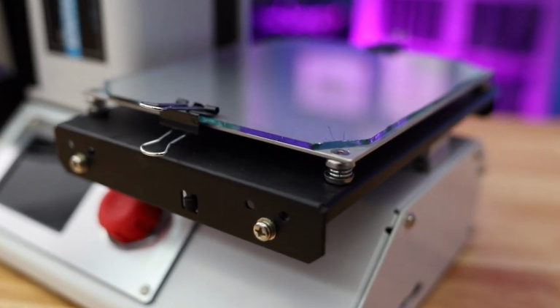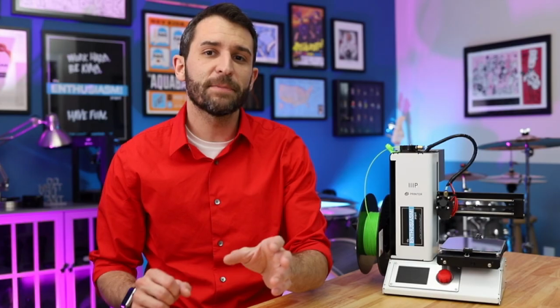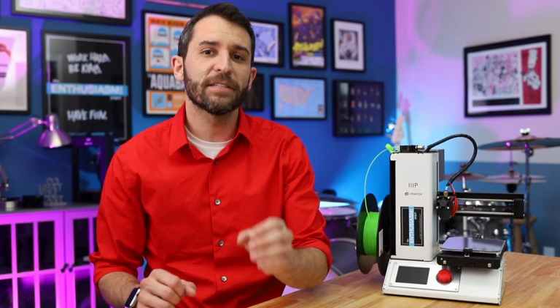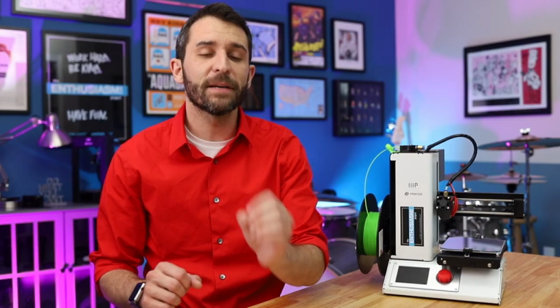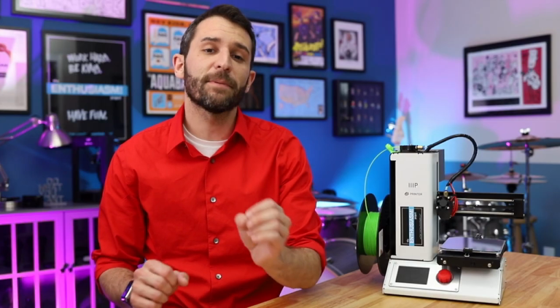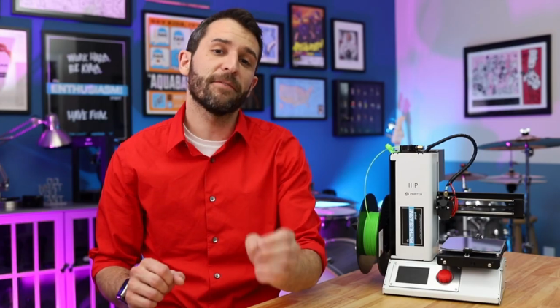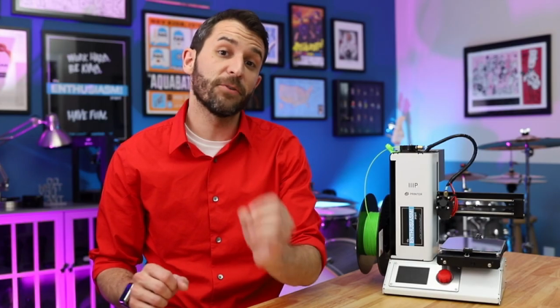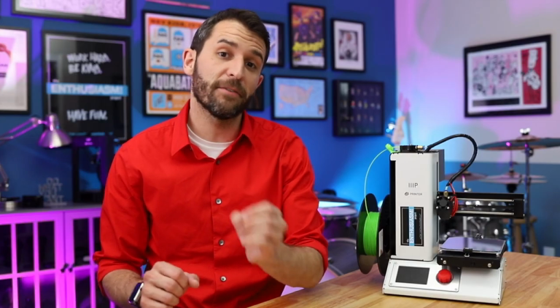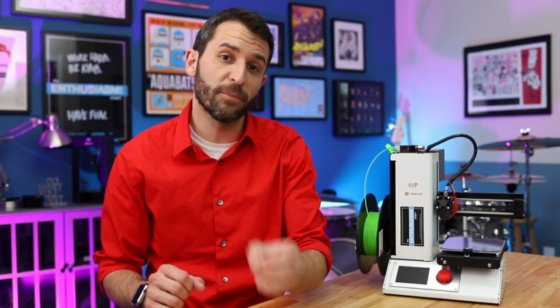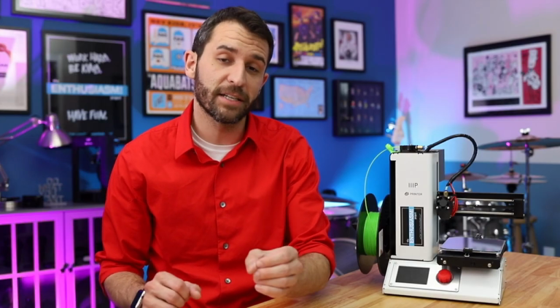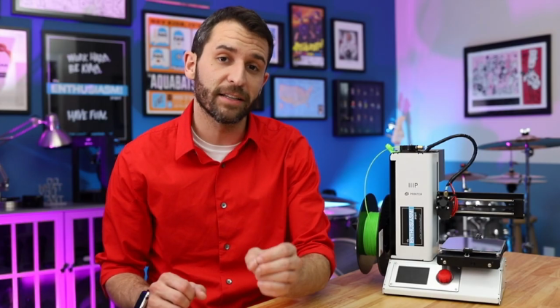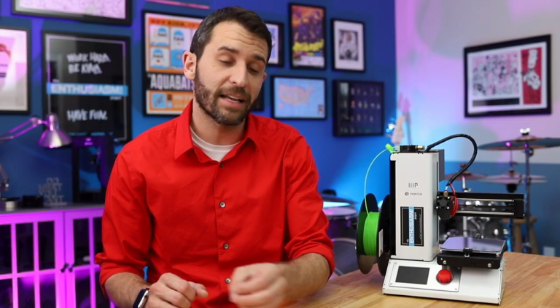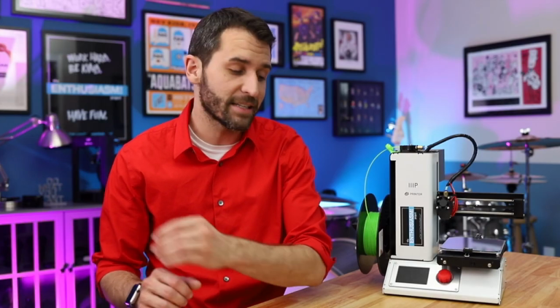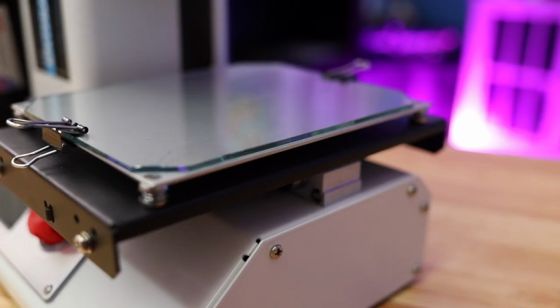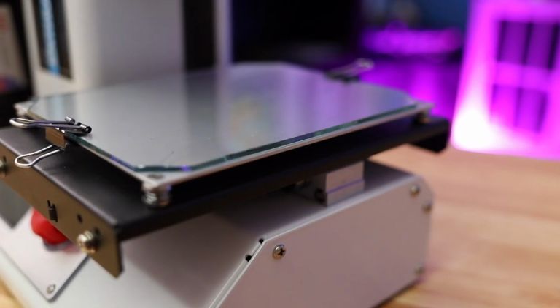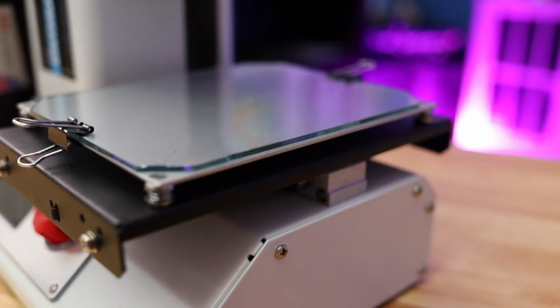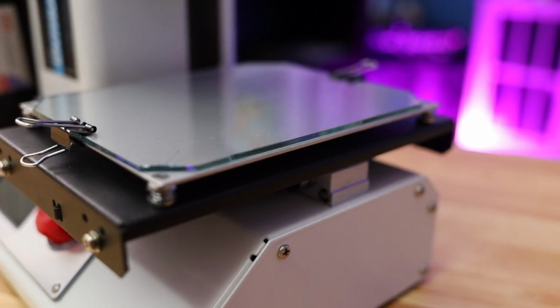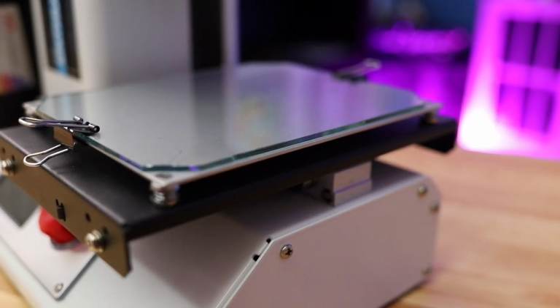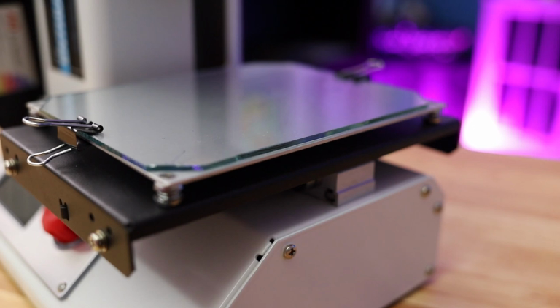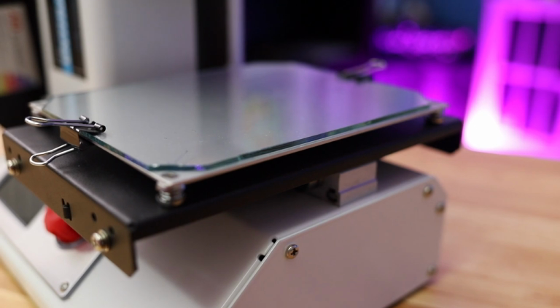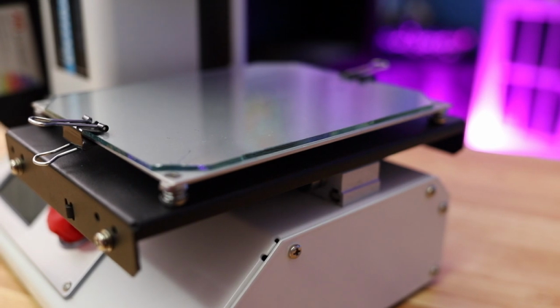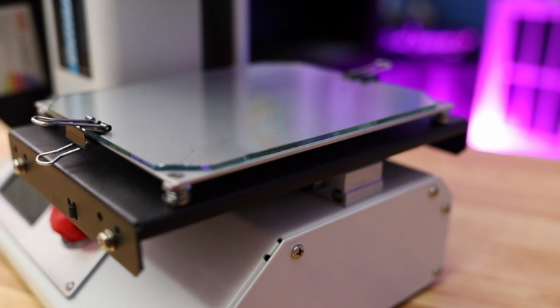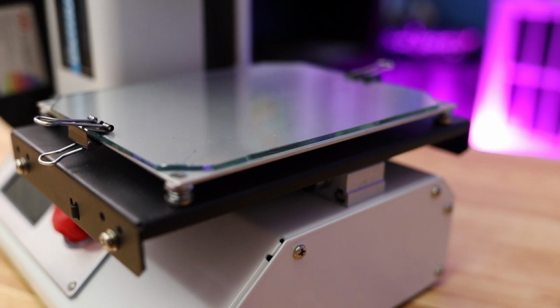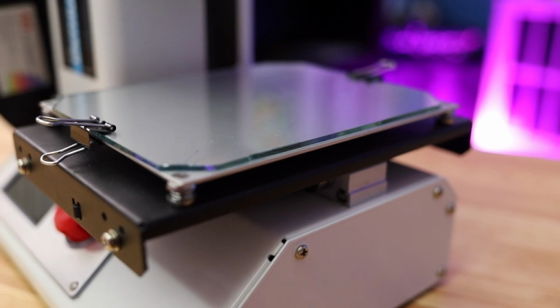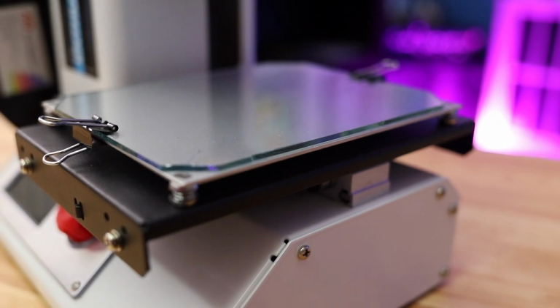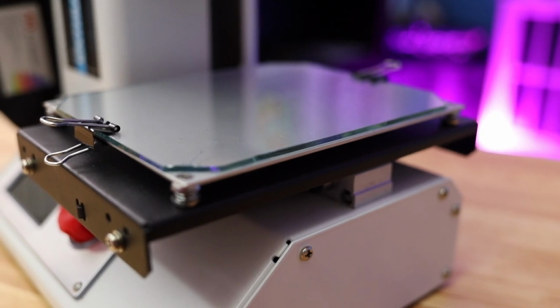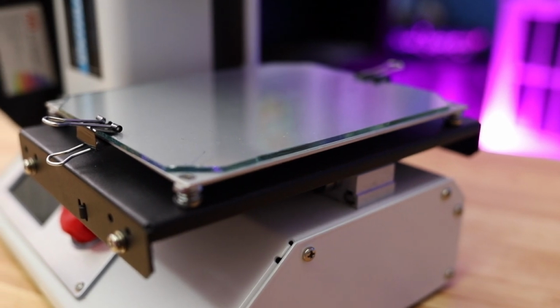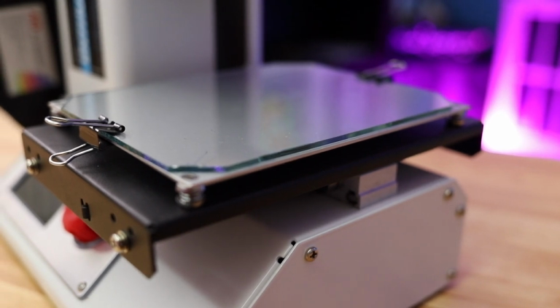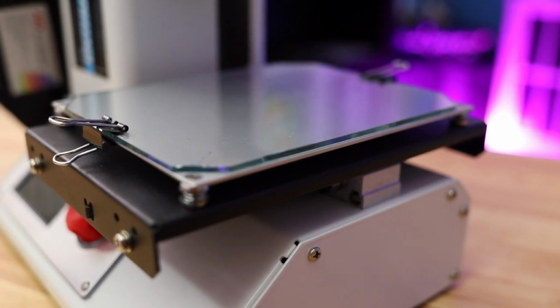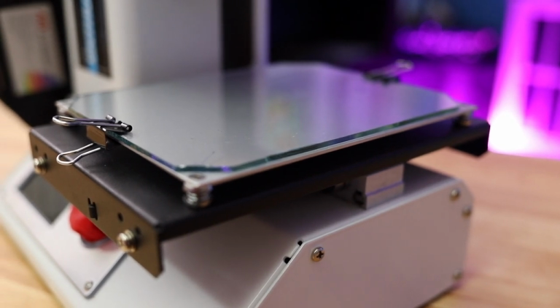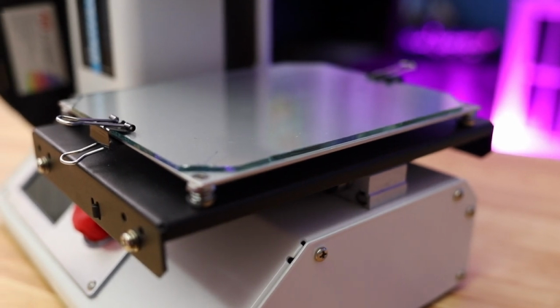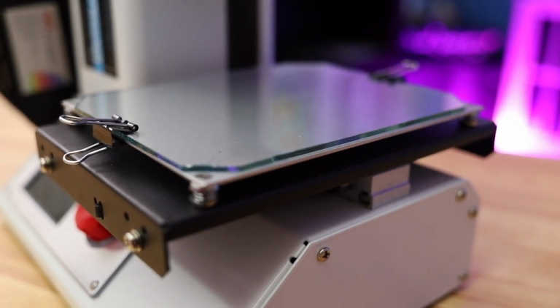In my experience, the biggest benefit you get from printing on glass is that you have a completely even, perfectly level printing surface.